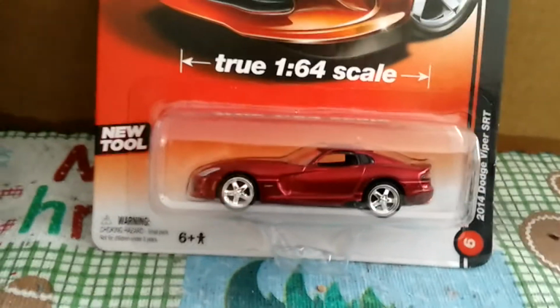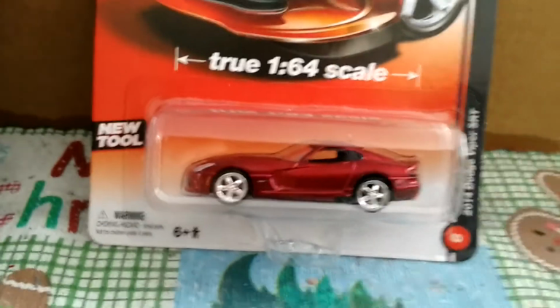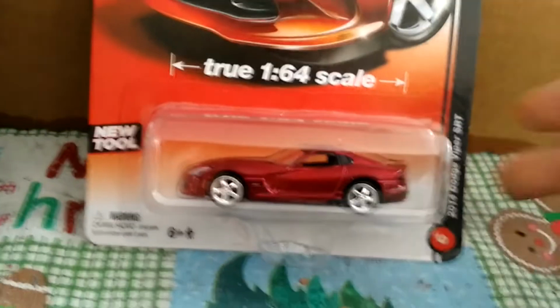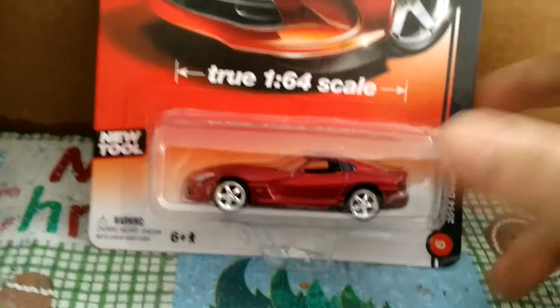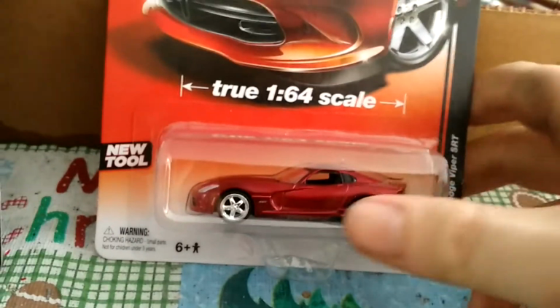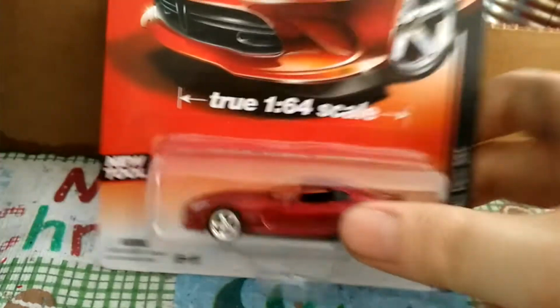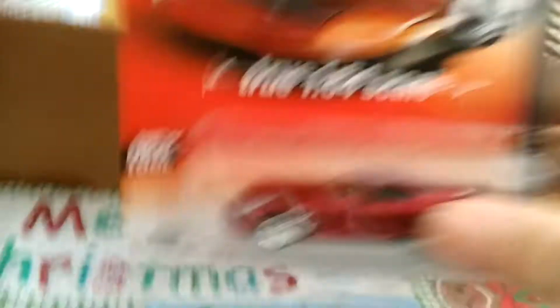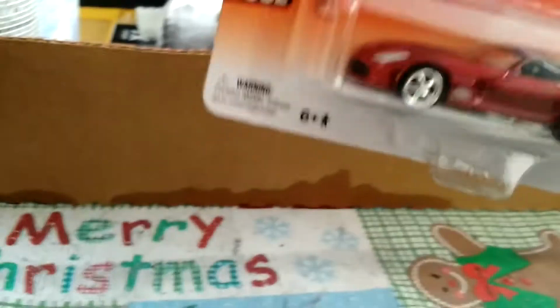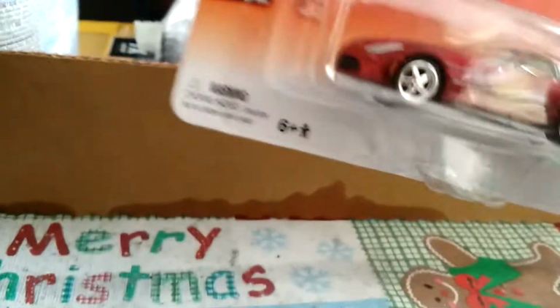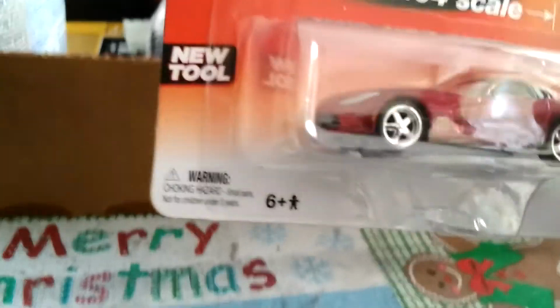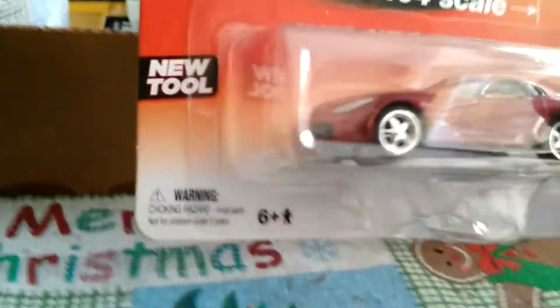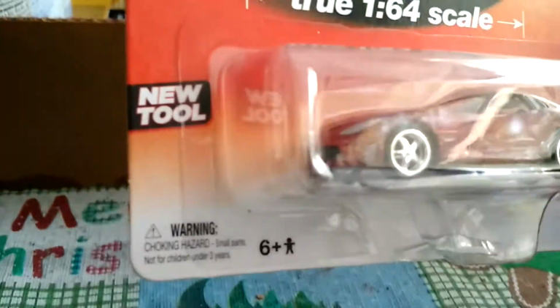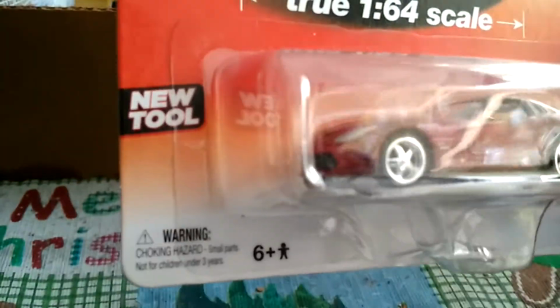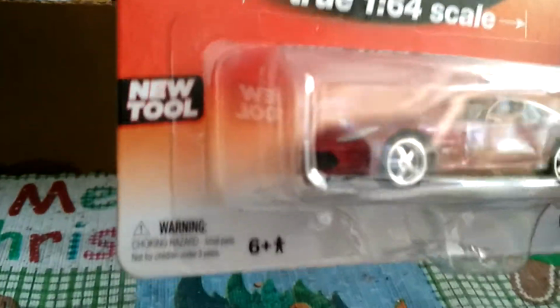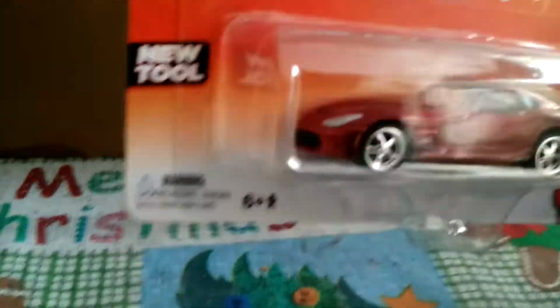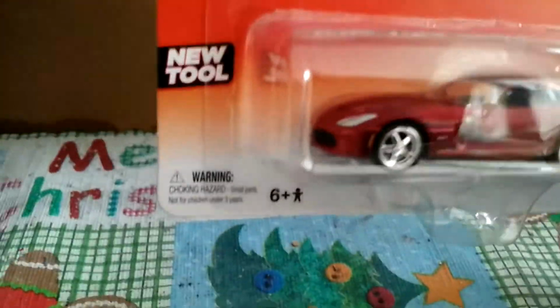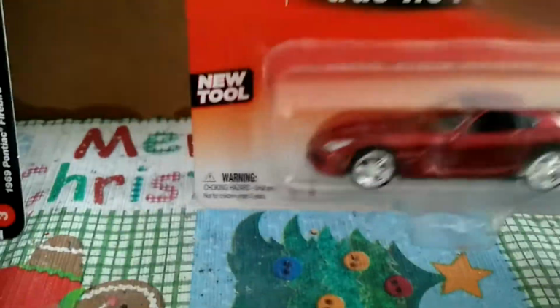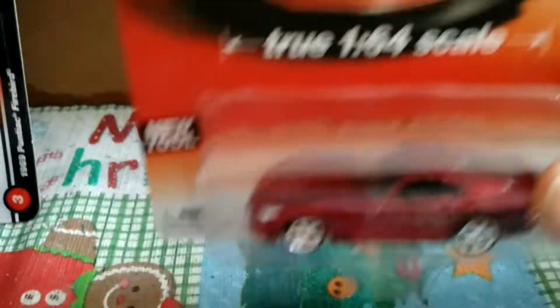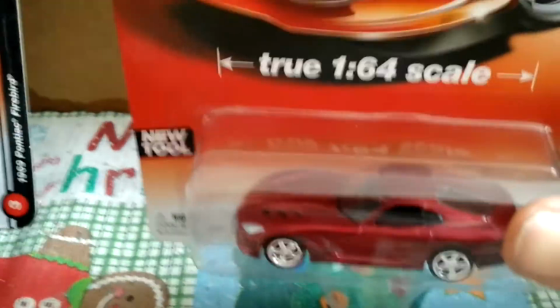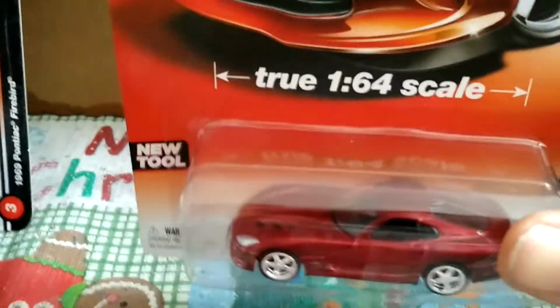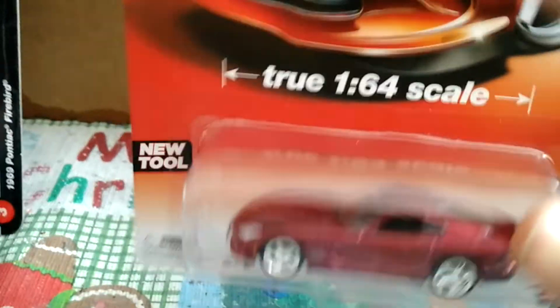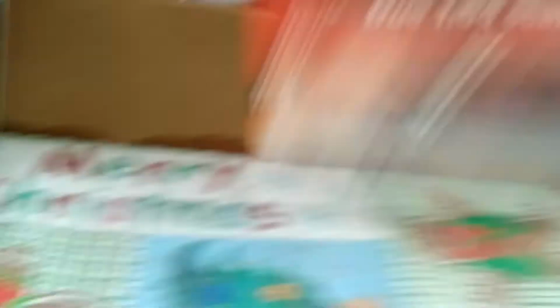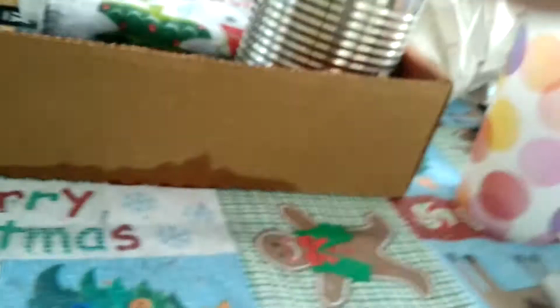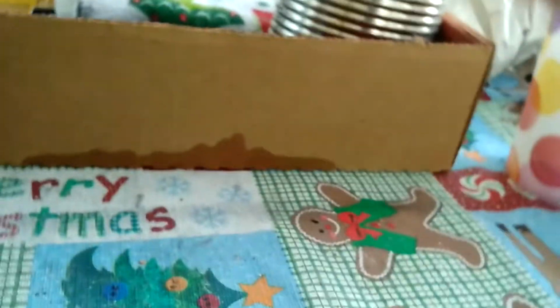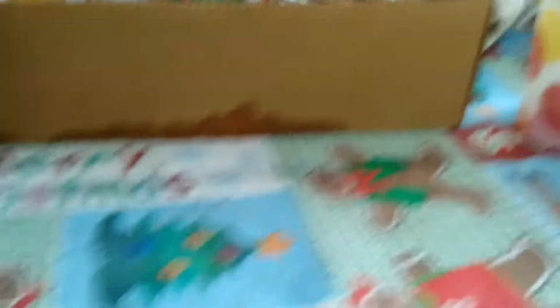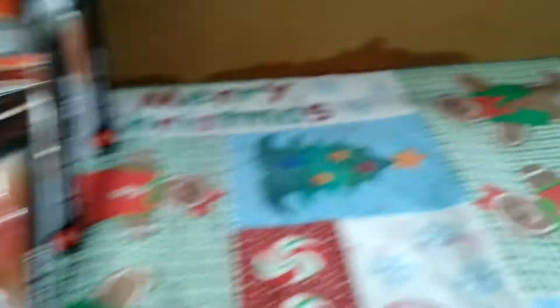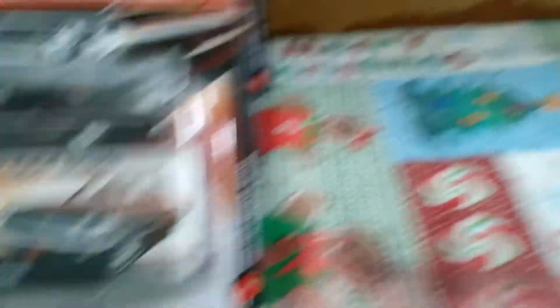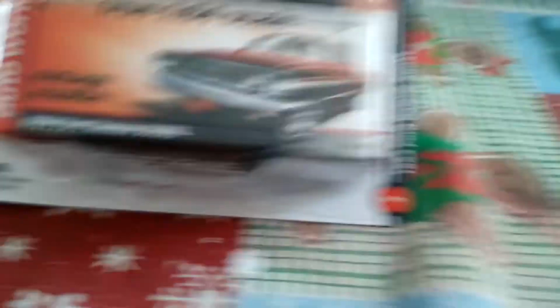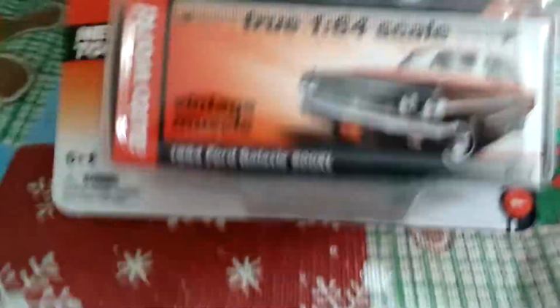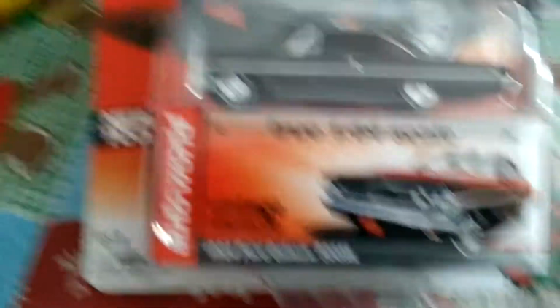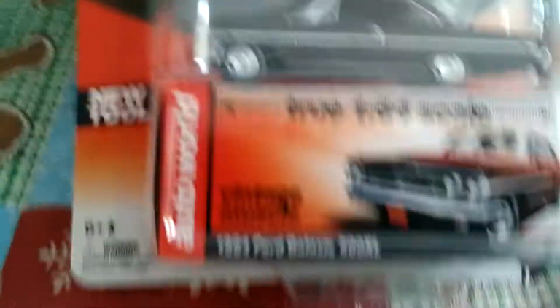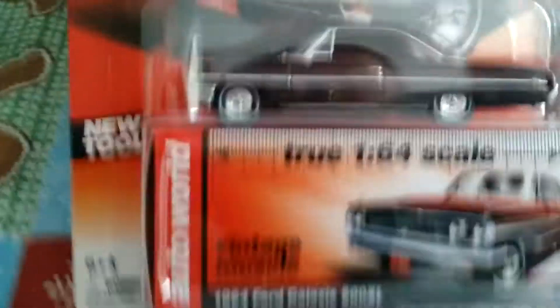Here is a 2014 Dodge Viper SRT — cool looking rim, I love that color, like a metallic ultra red. Really cool.